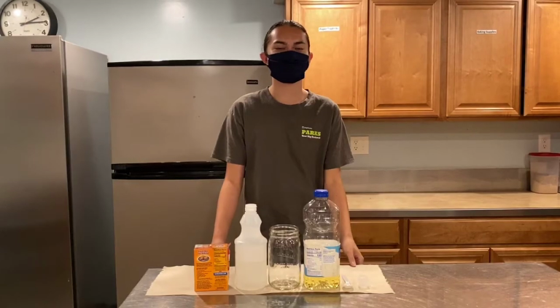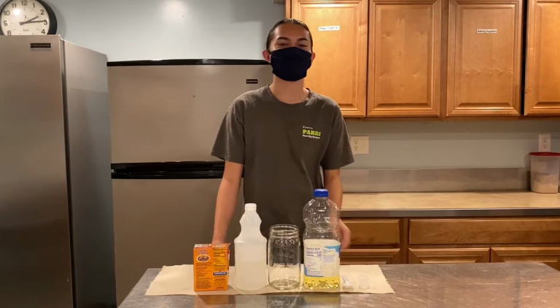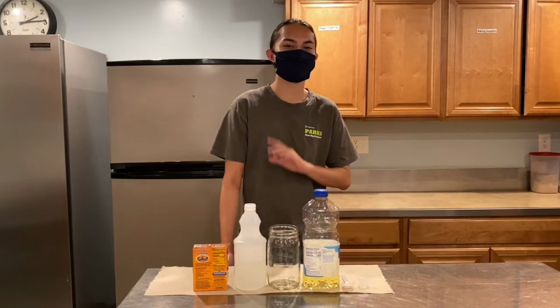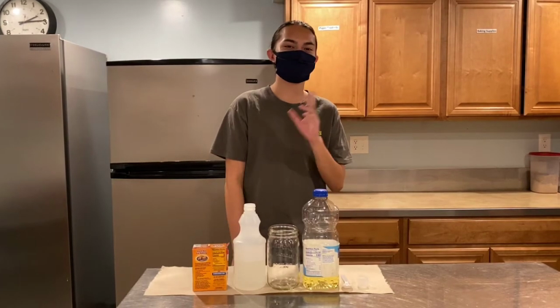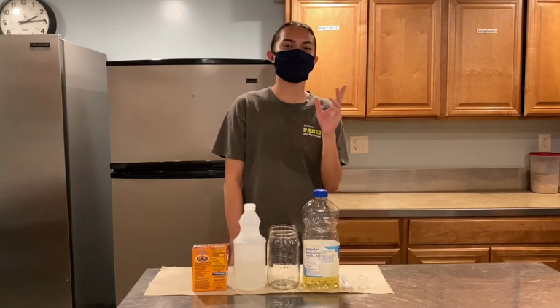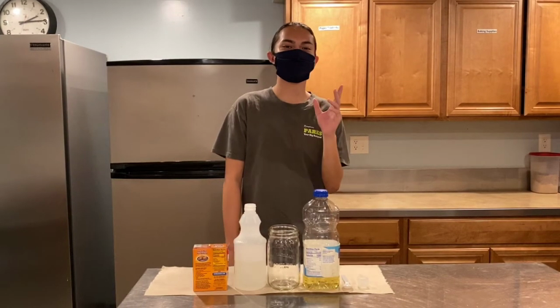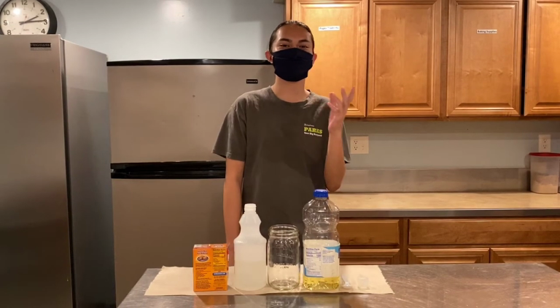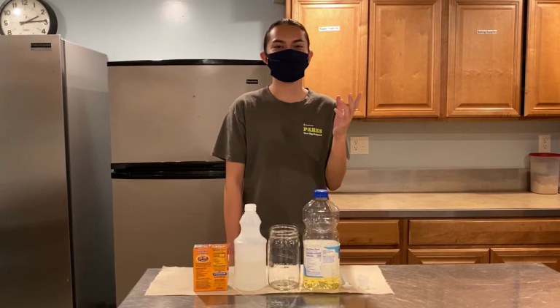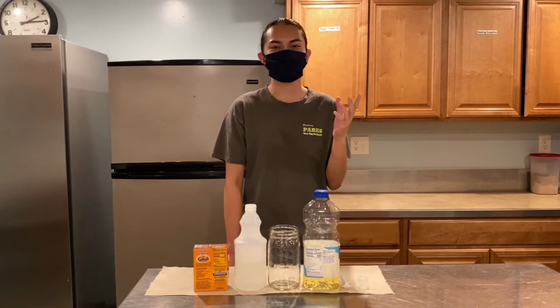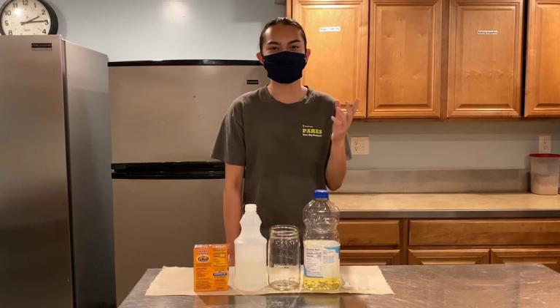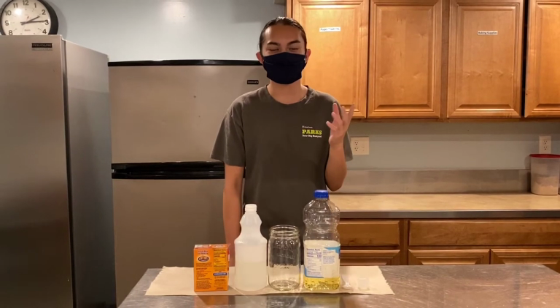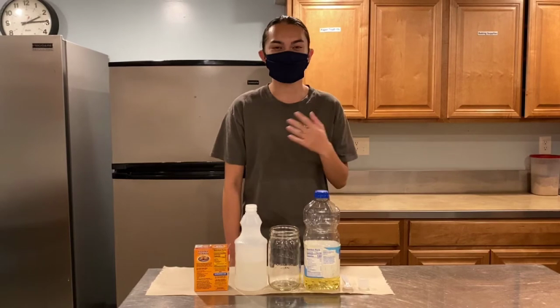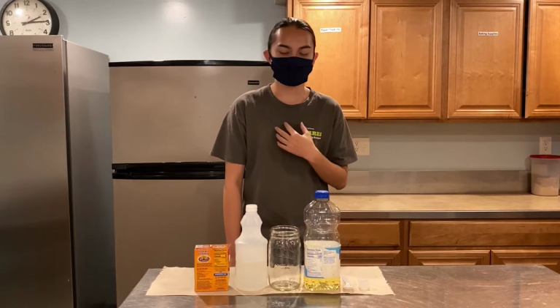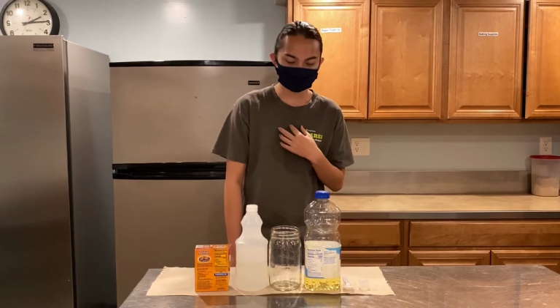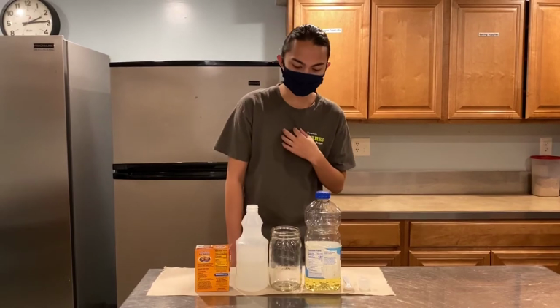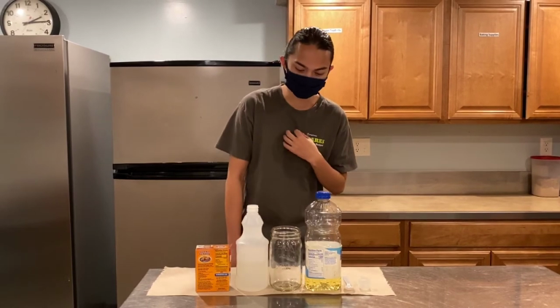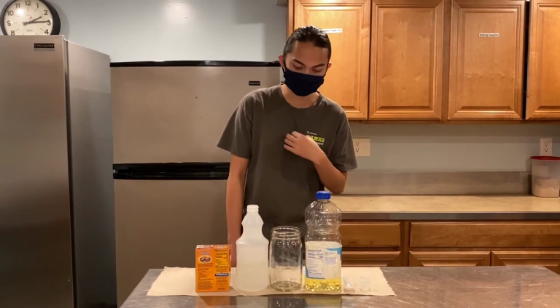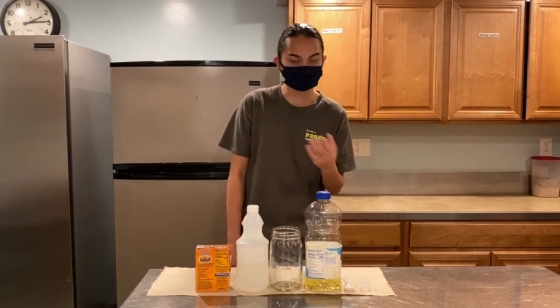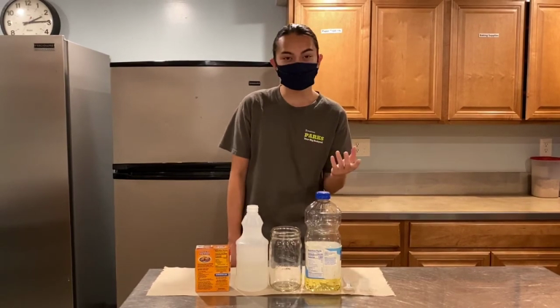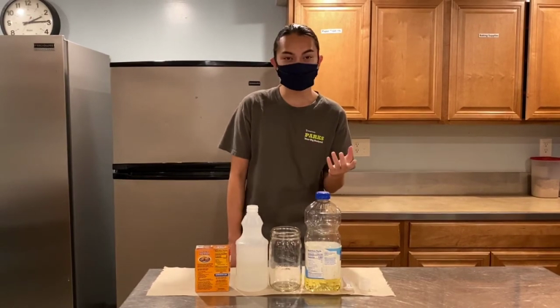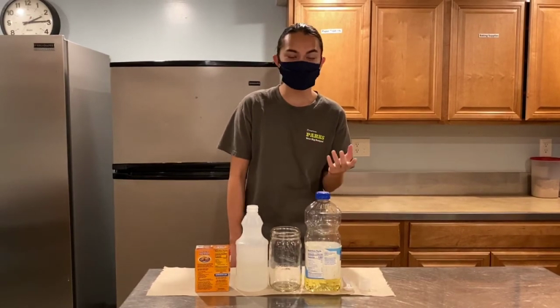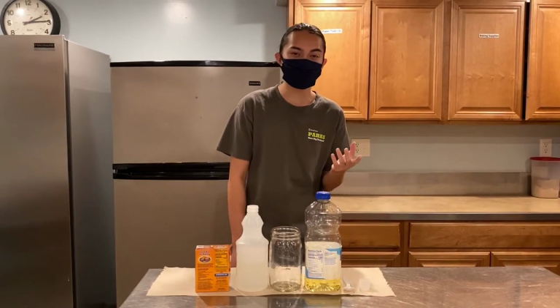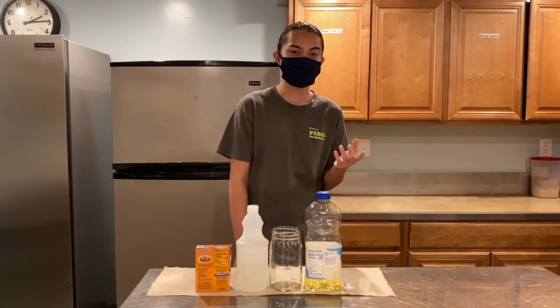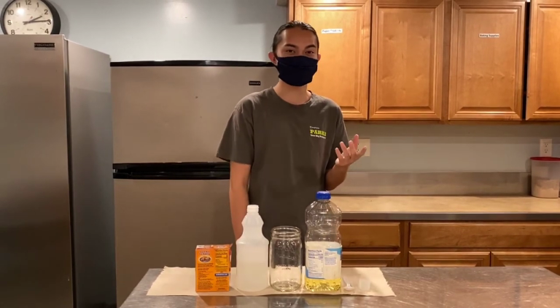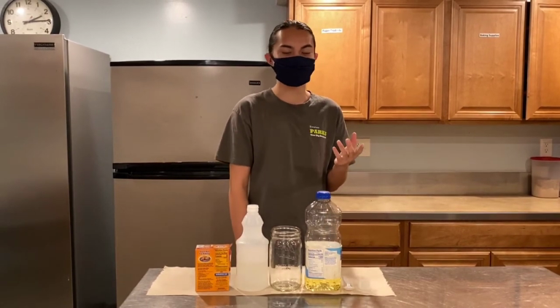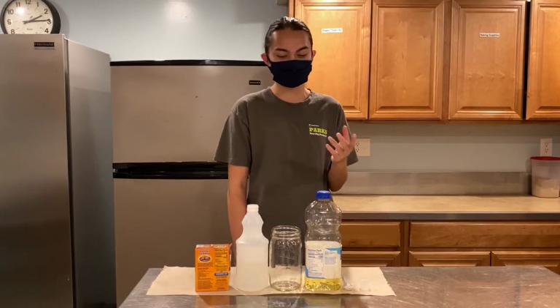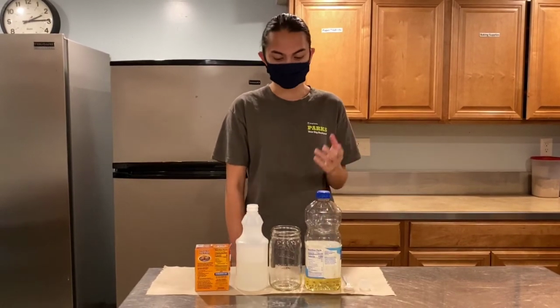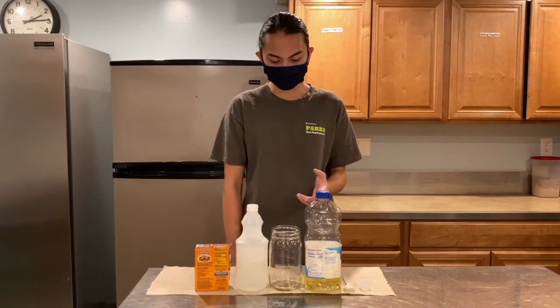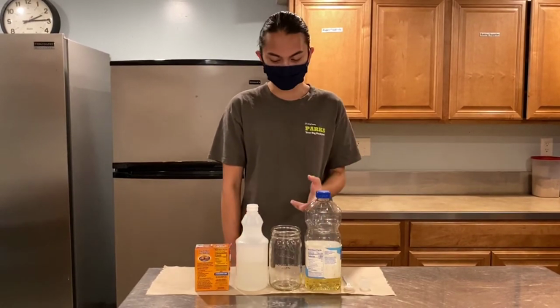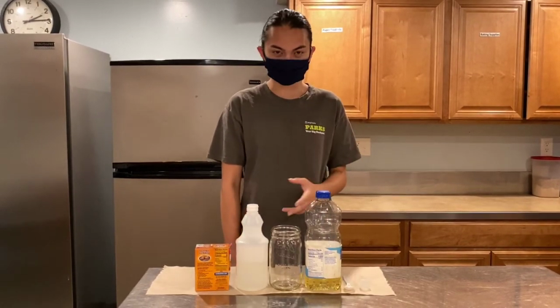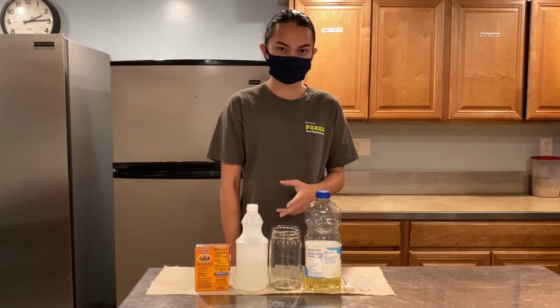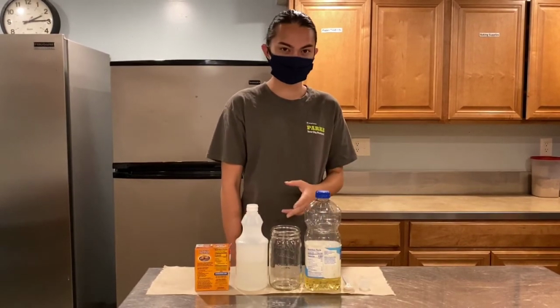Hey guys, my name is Bill. I'm from the Log Cab, and today we're going to be making an underwater volcano.